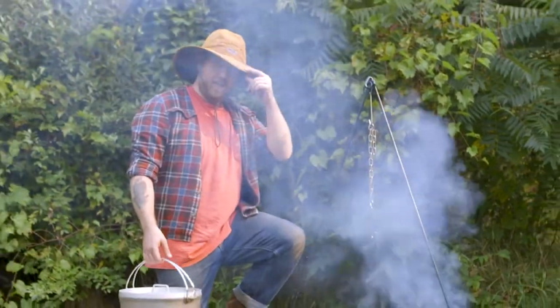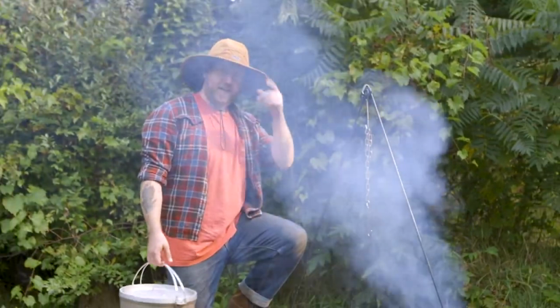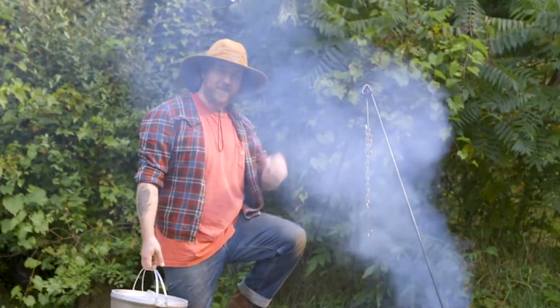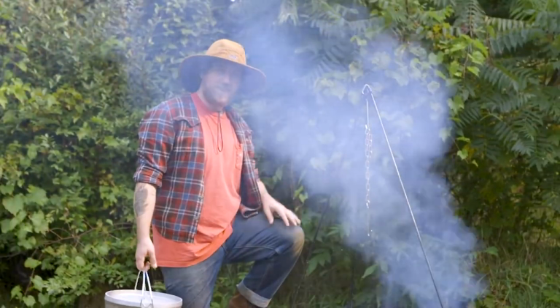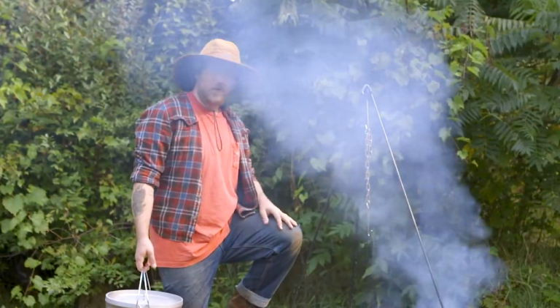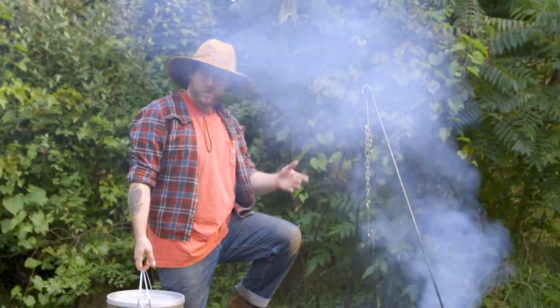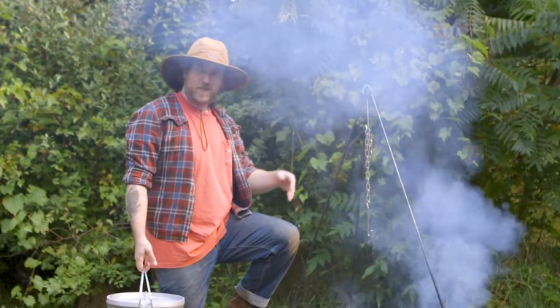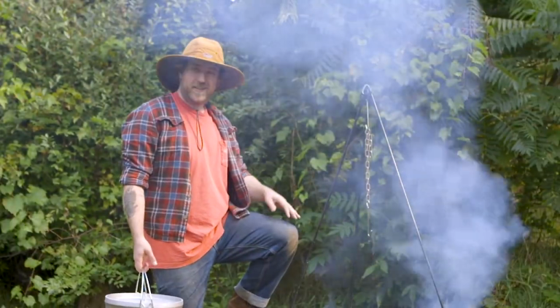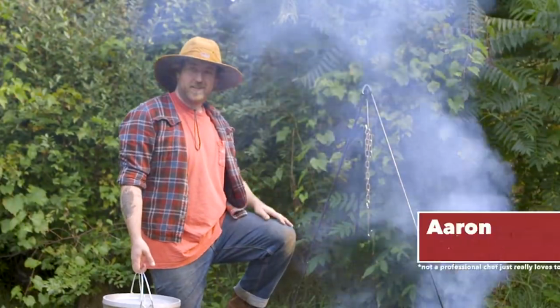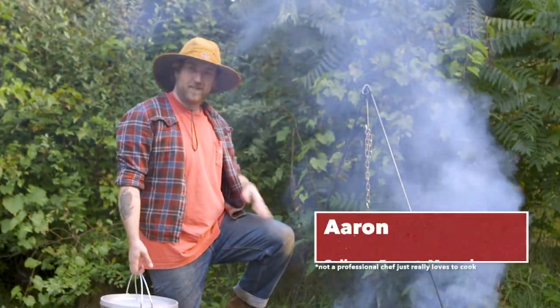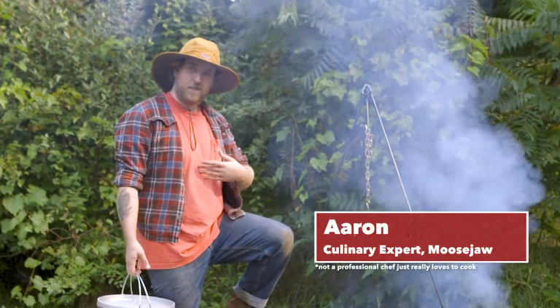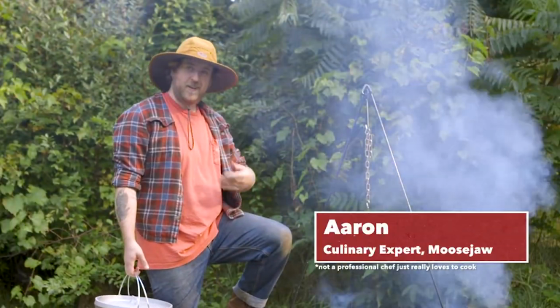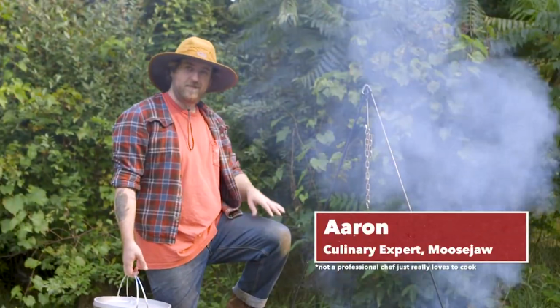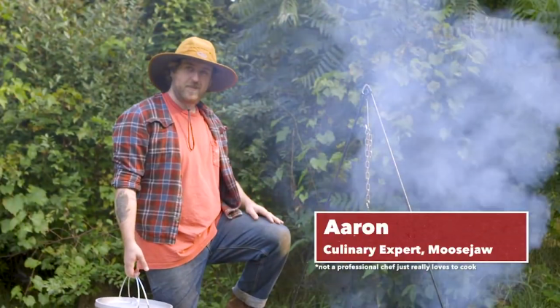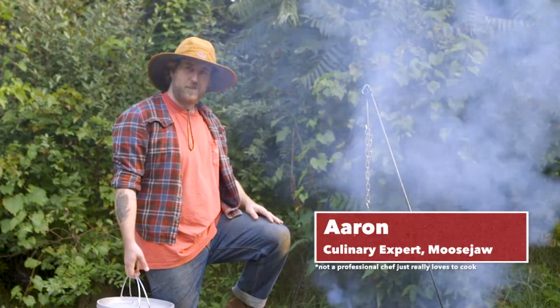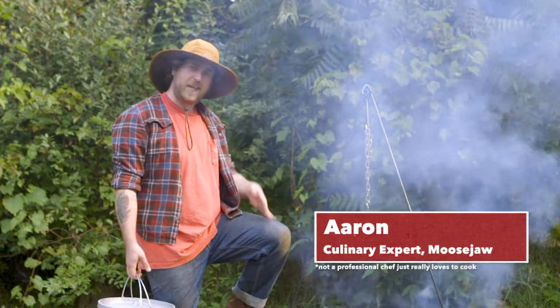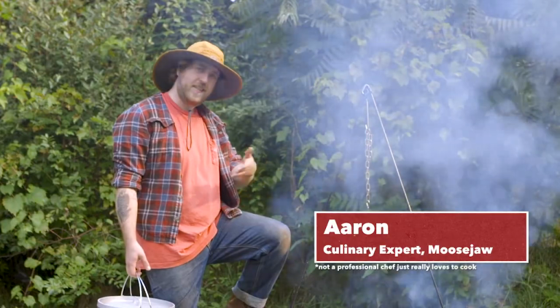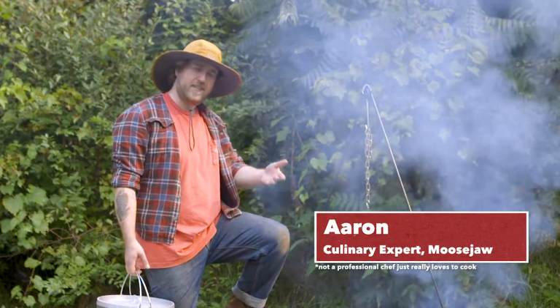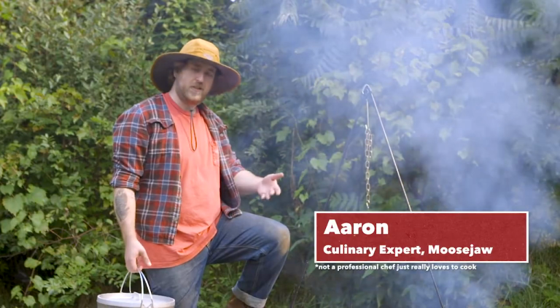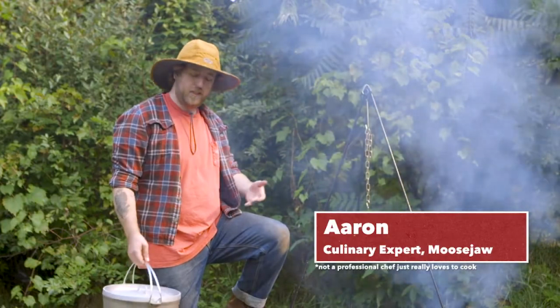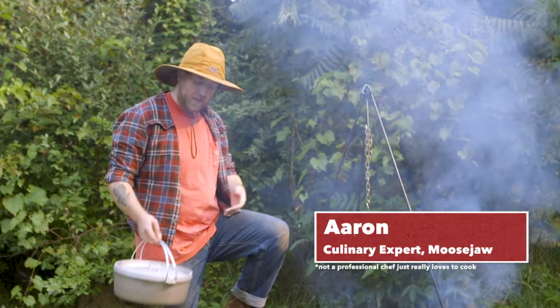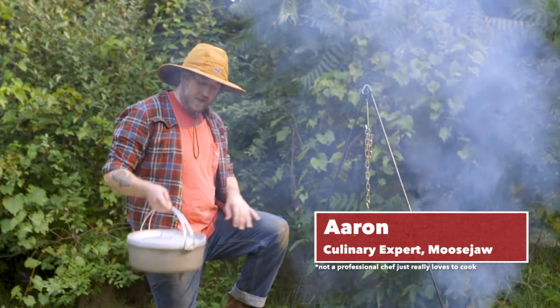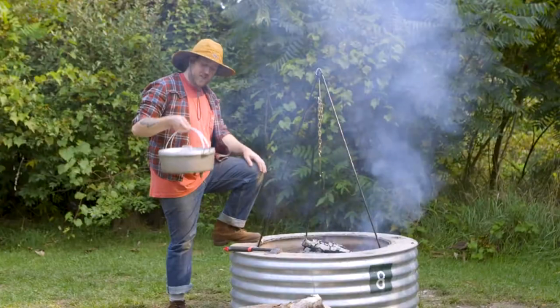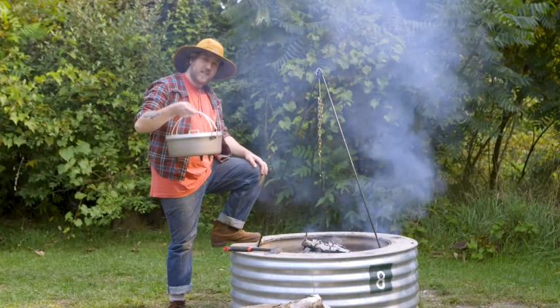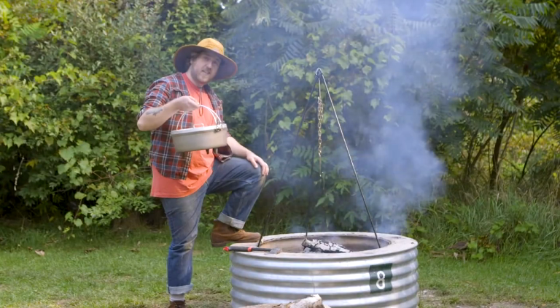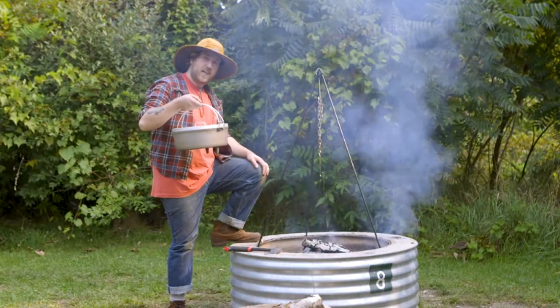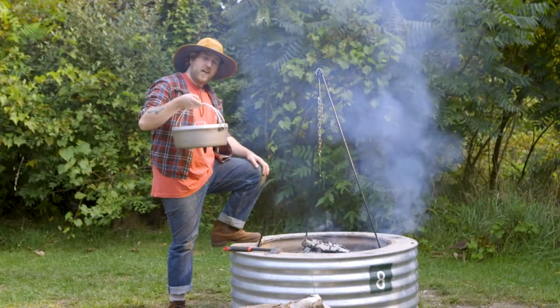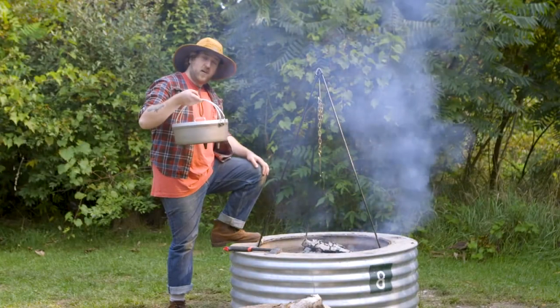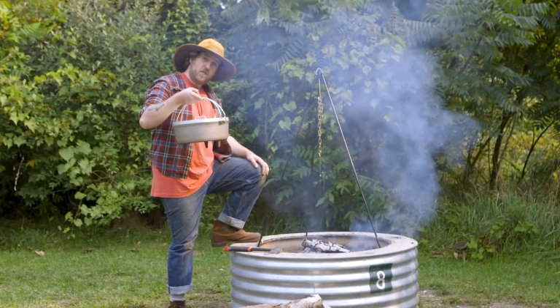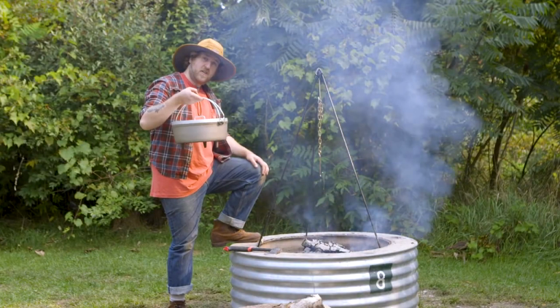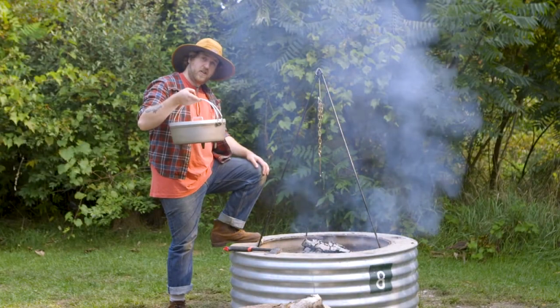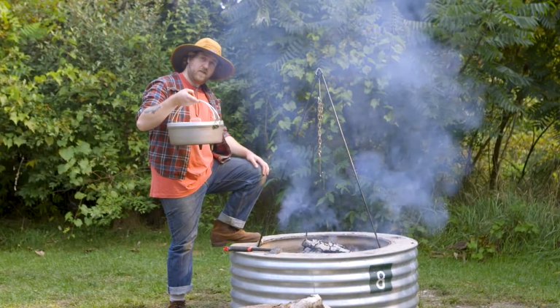Howdy, welcome to Gear Kitchen. I'm Aaron. Today we're making Texas-style chili in the GSI Aluminum Dutch Oven.